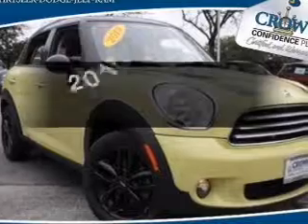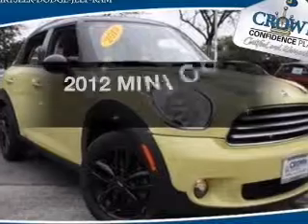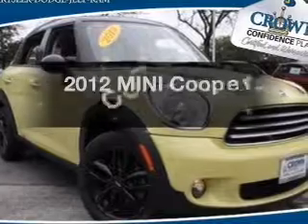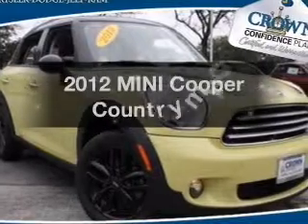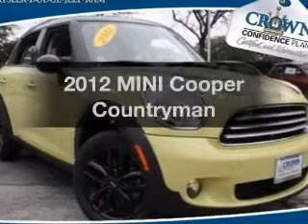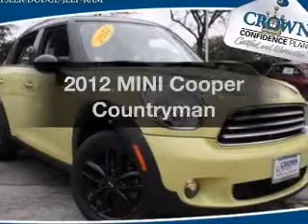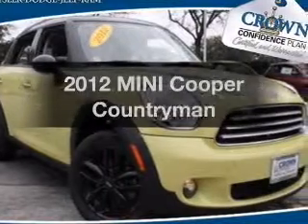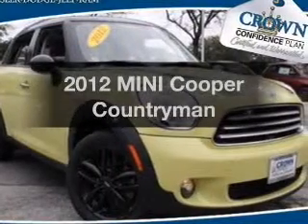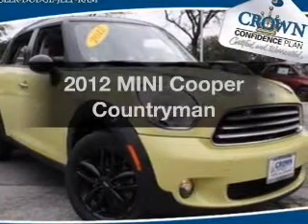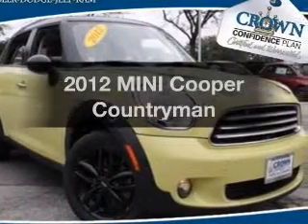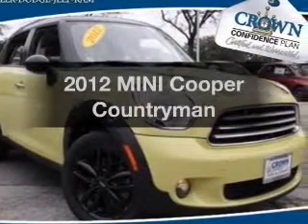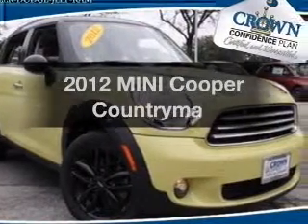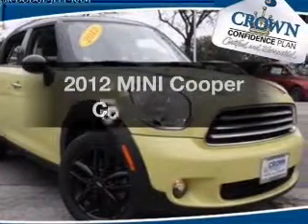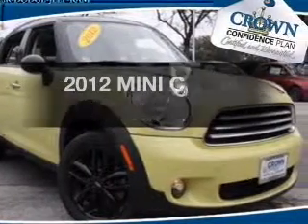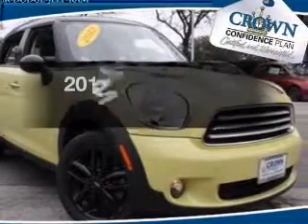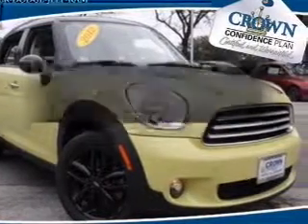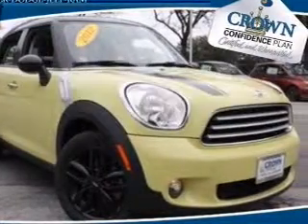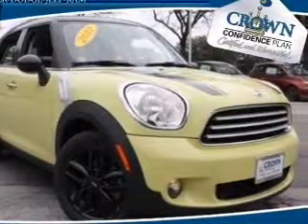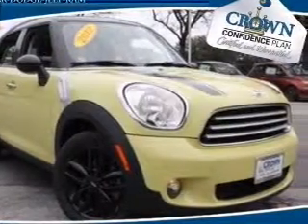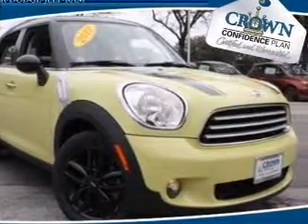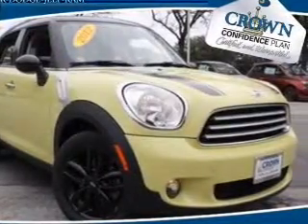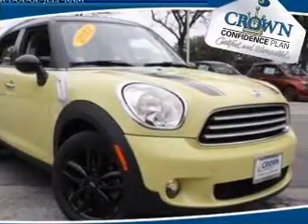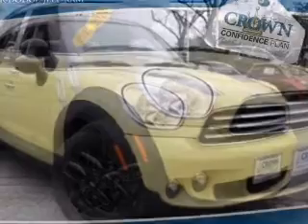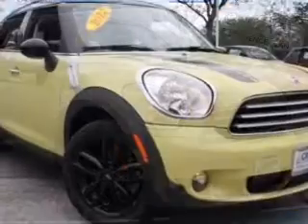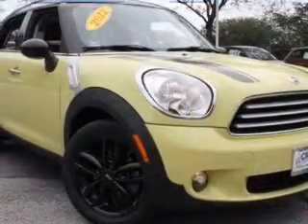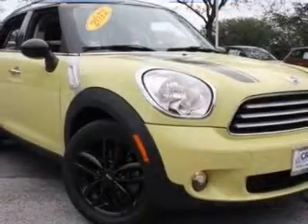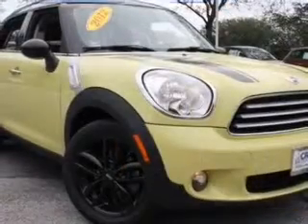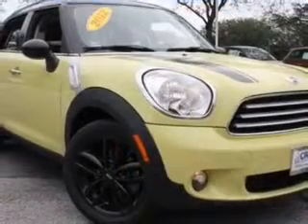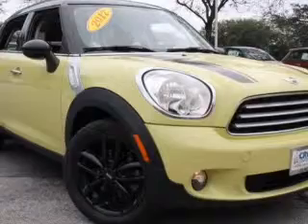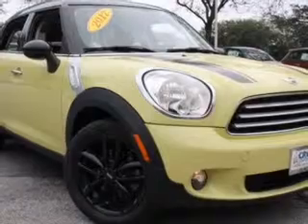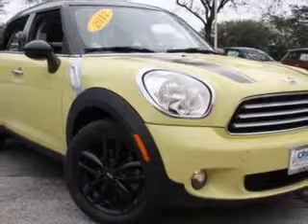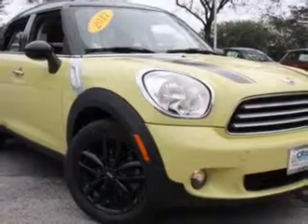Introducing the 2012 Mini Cooper. Travel the roads in style and comfort in this great vehicle.